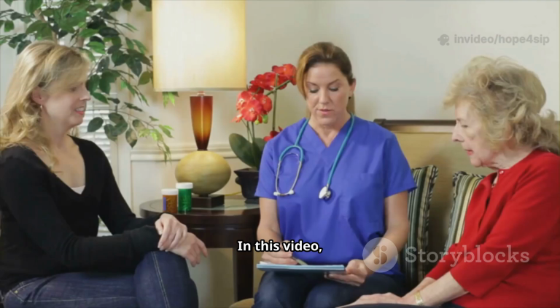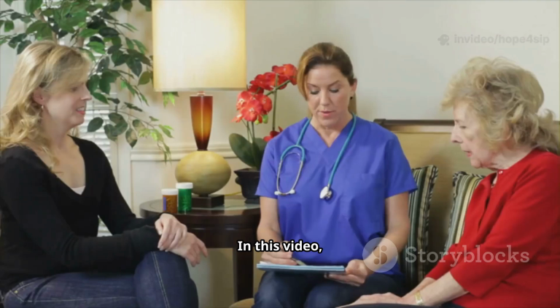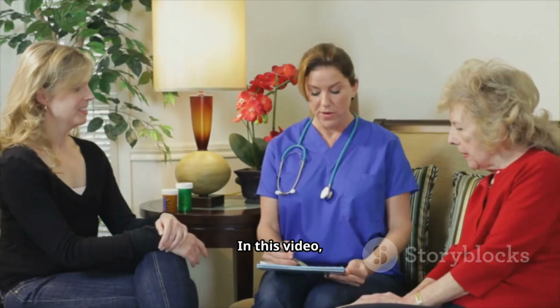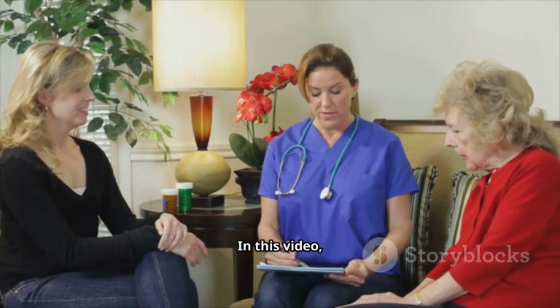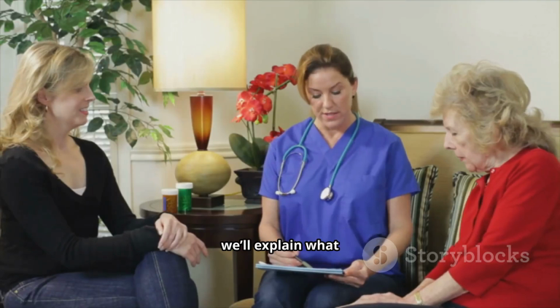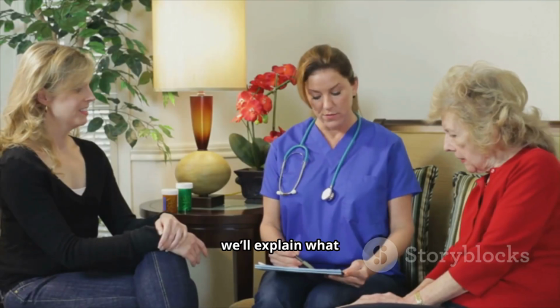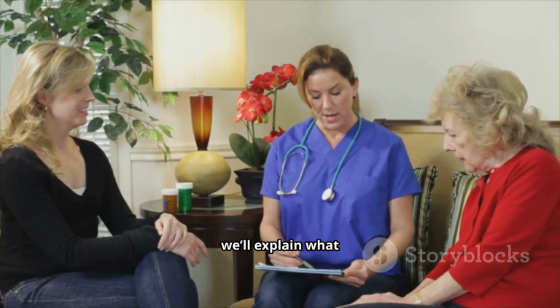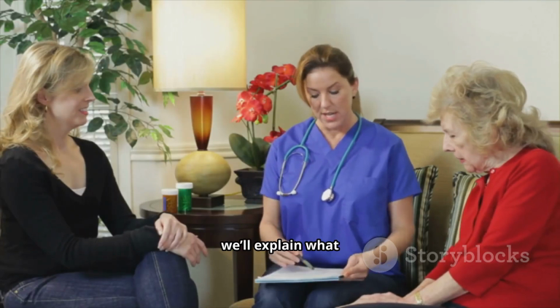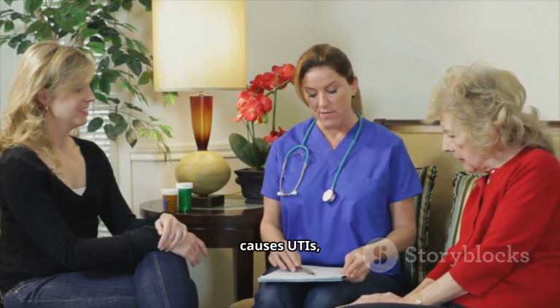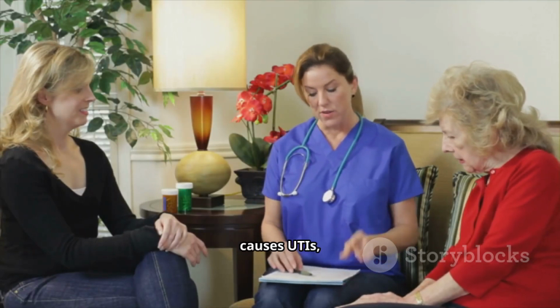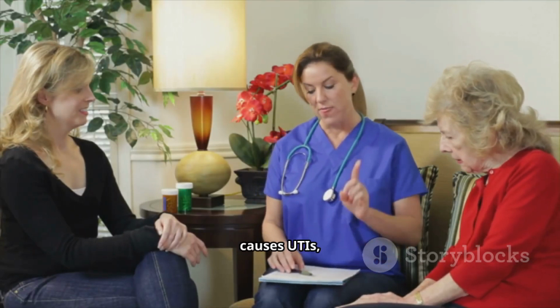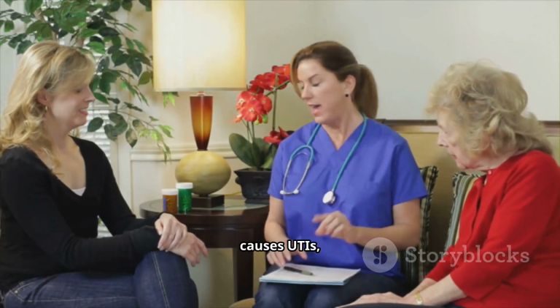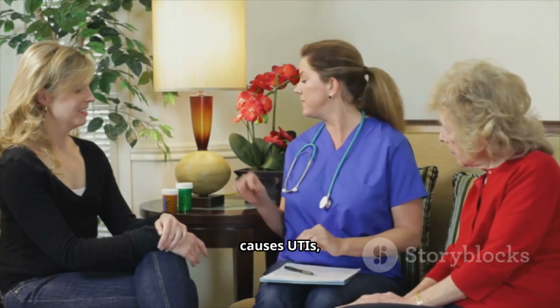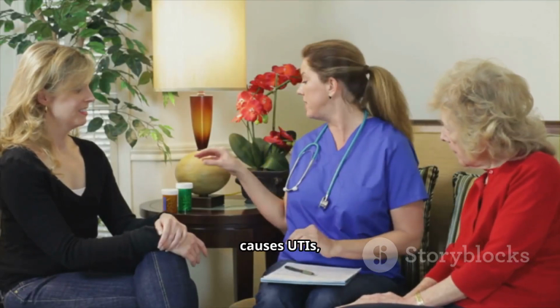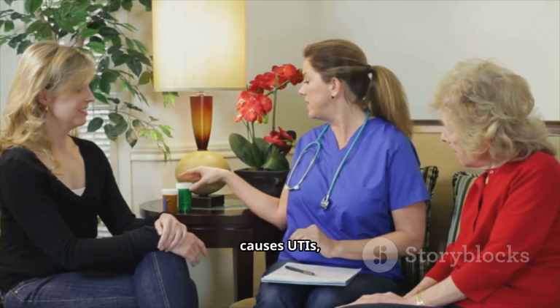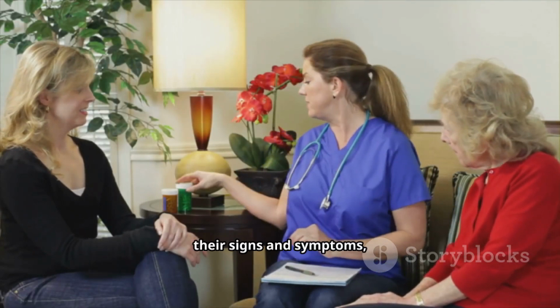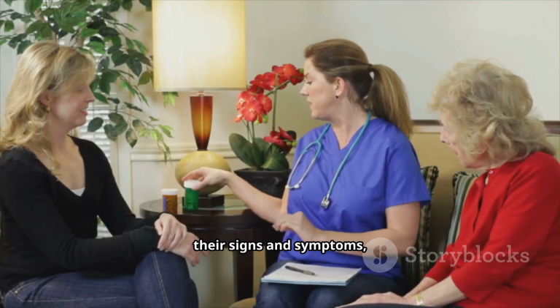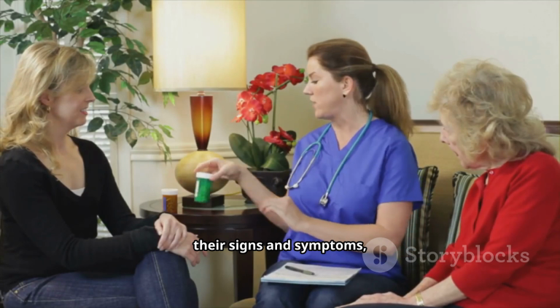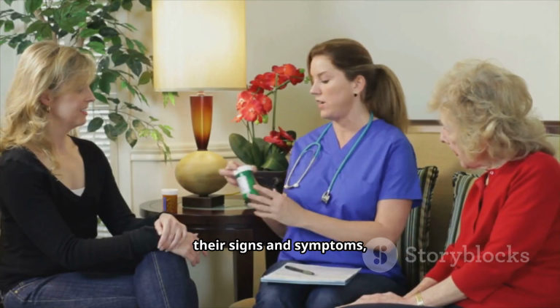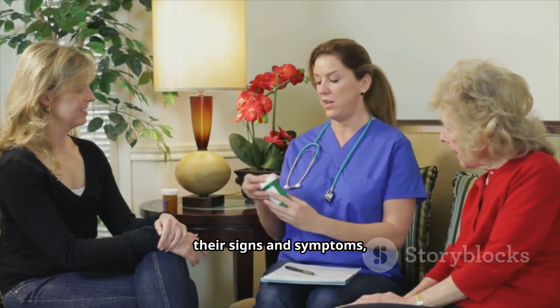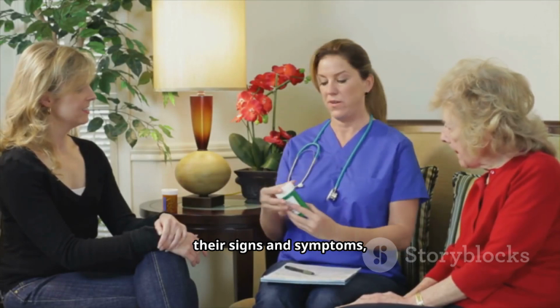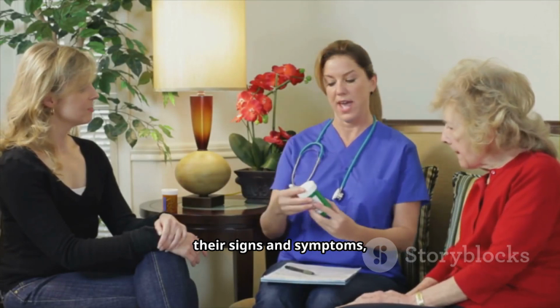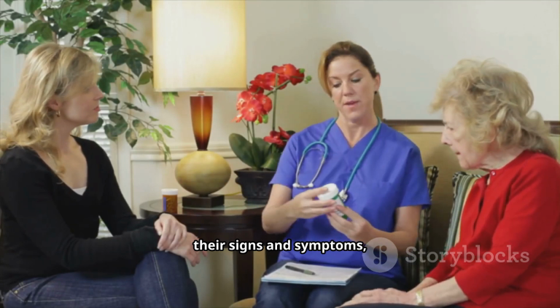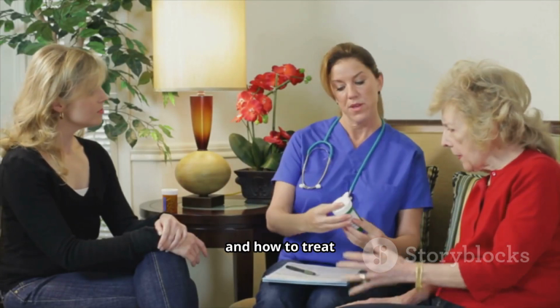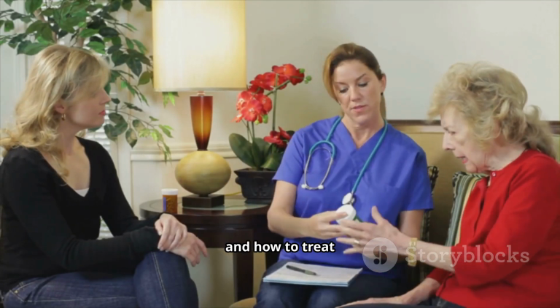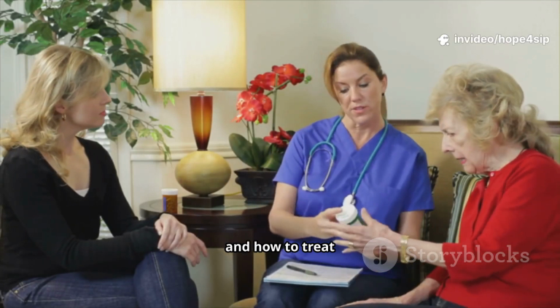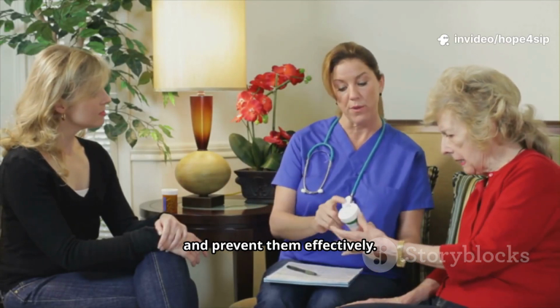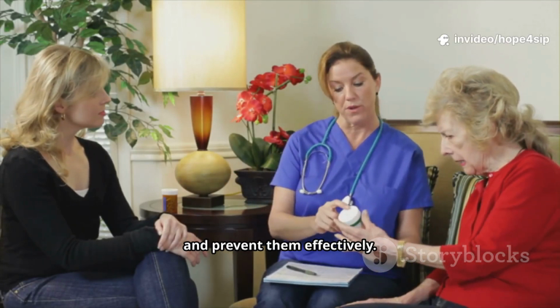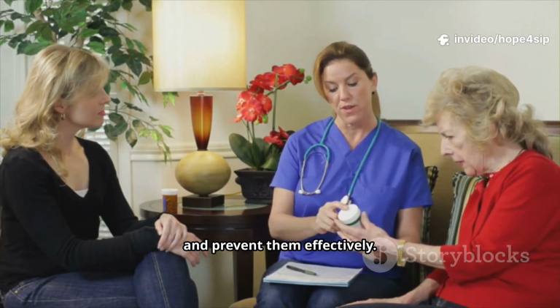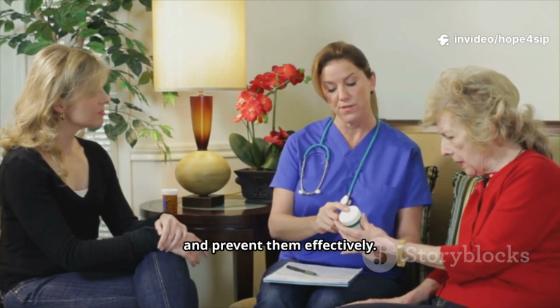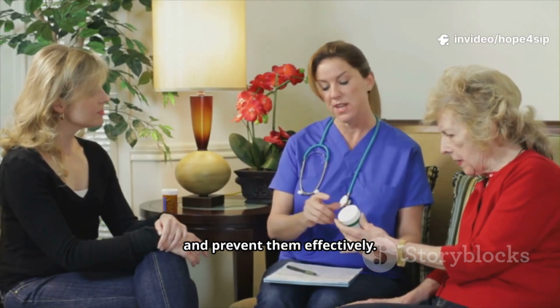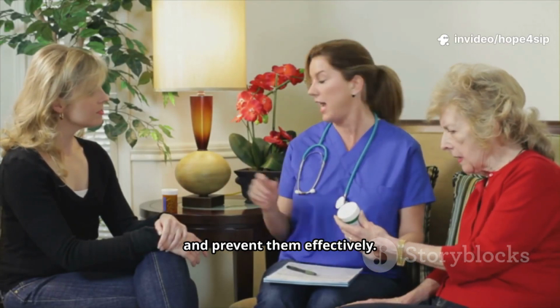In this video, we'll explain what causes UTIs, their signs and symptoms, and how to treat and prevent them effectively.